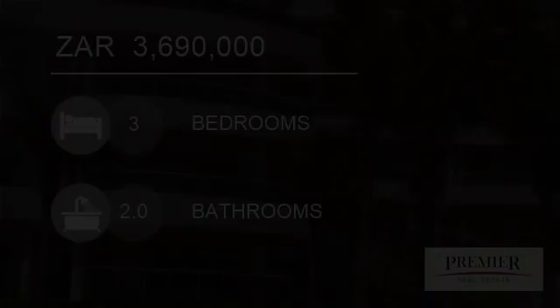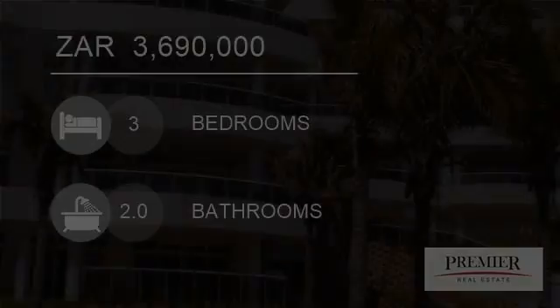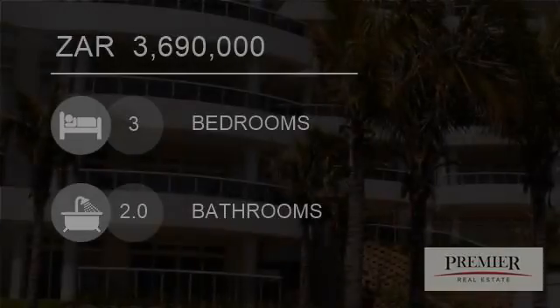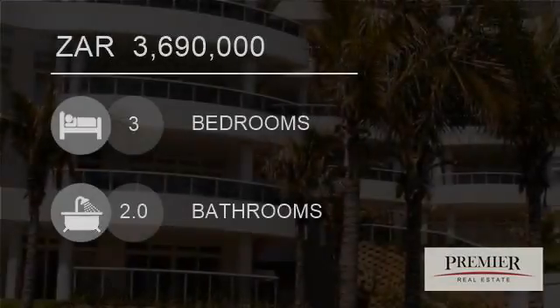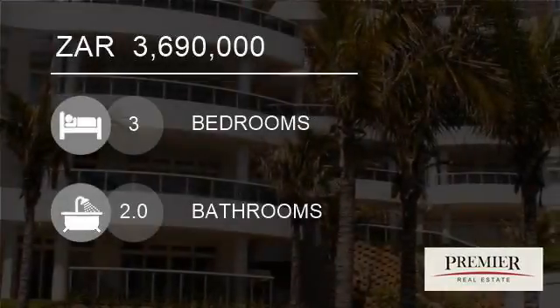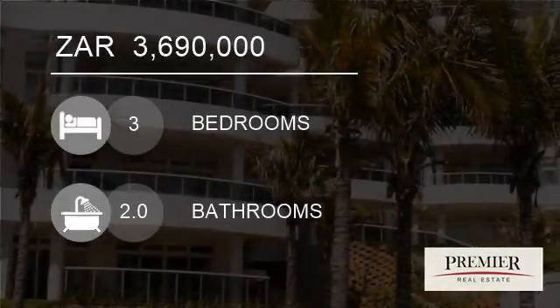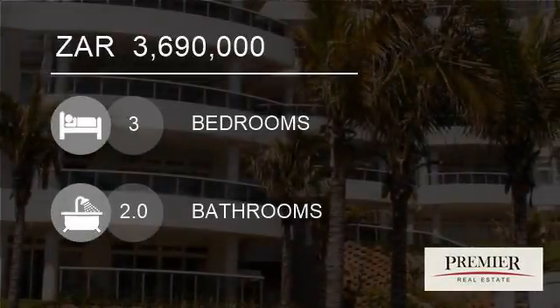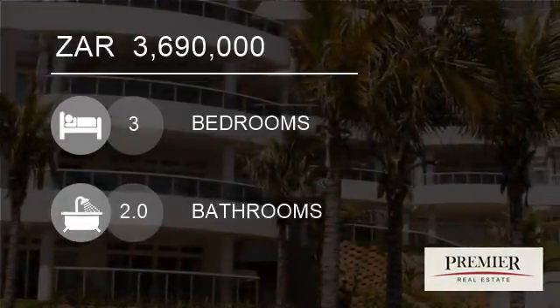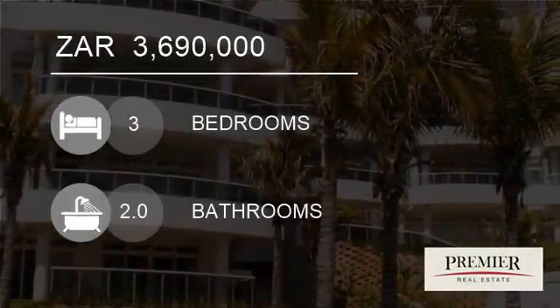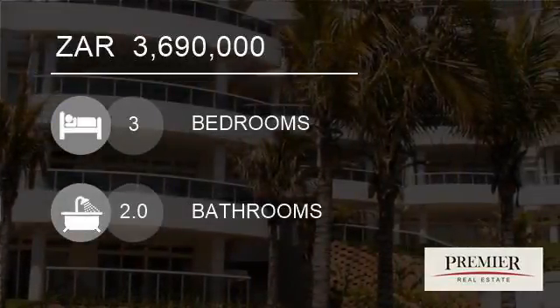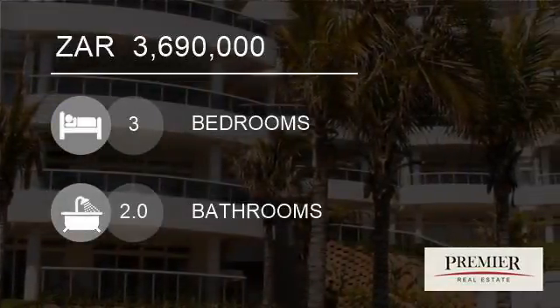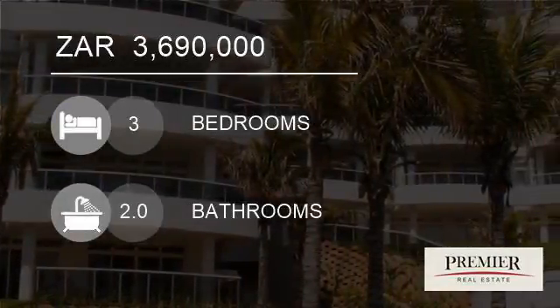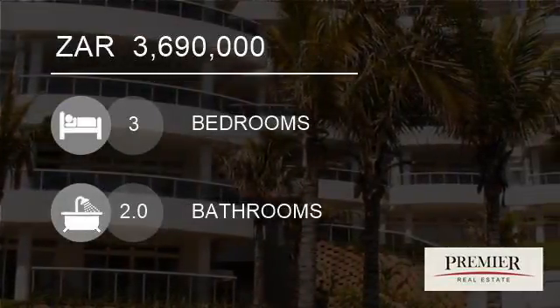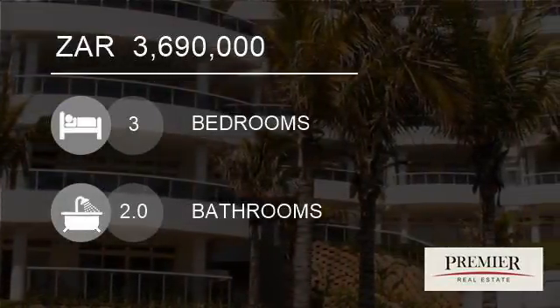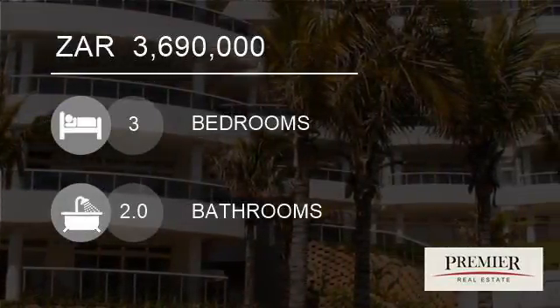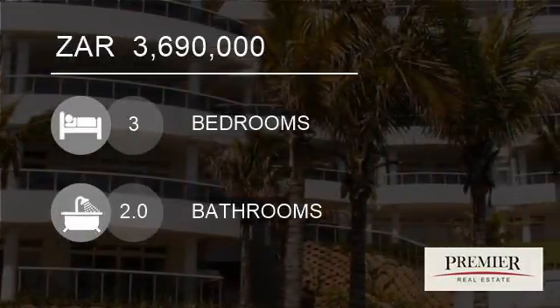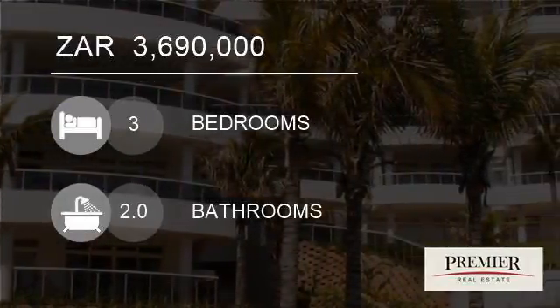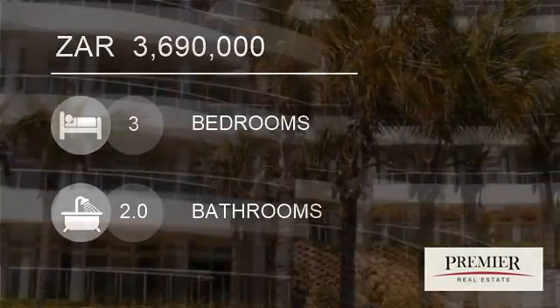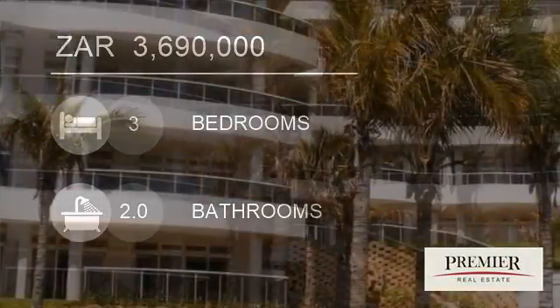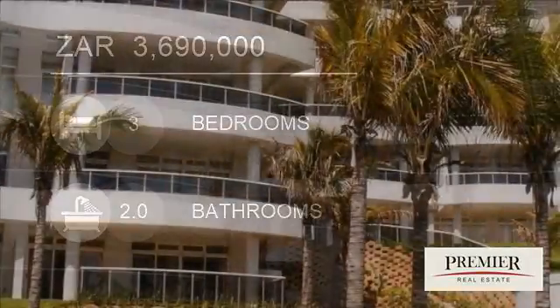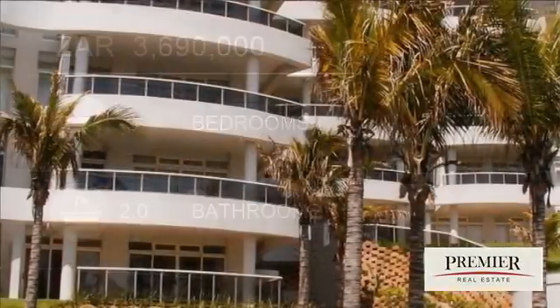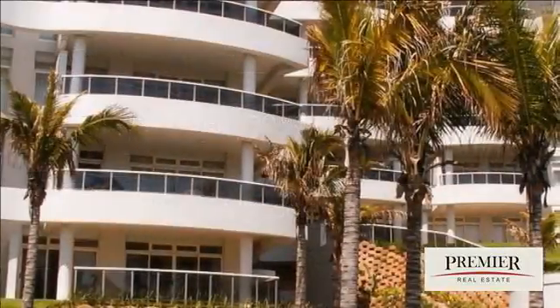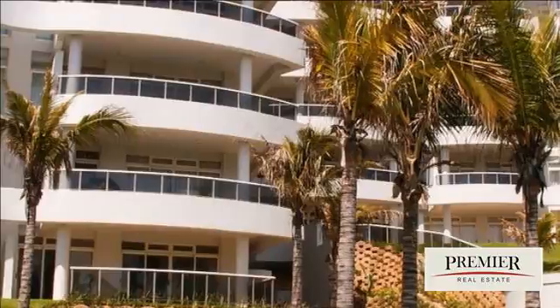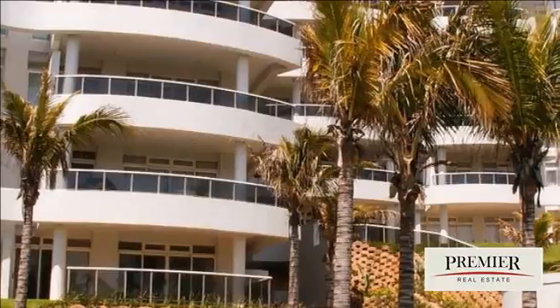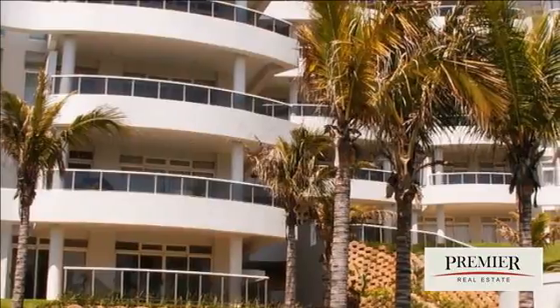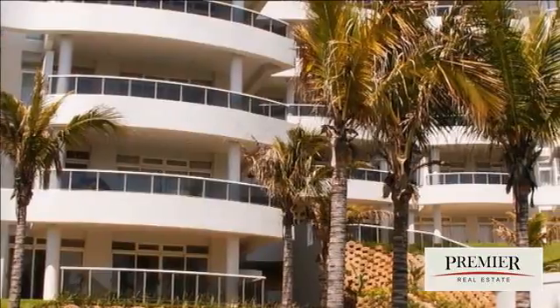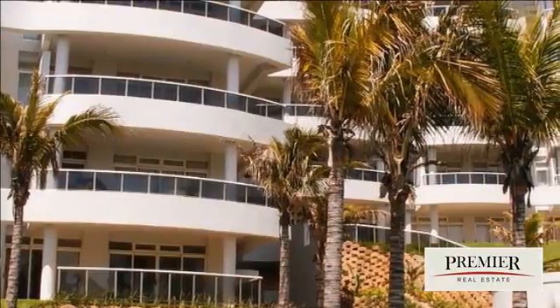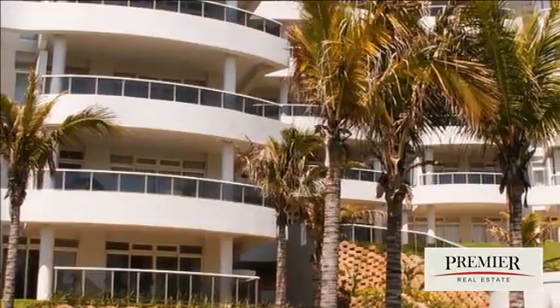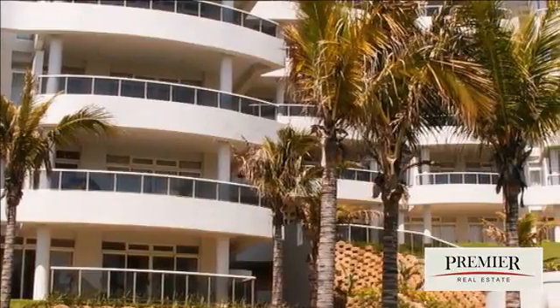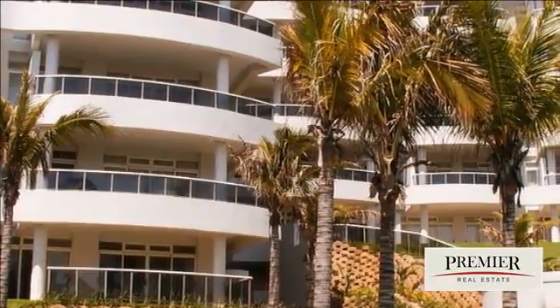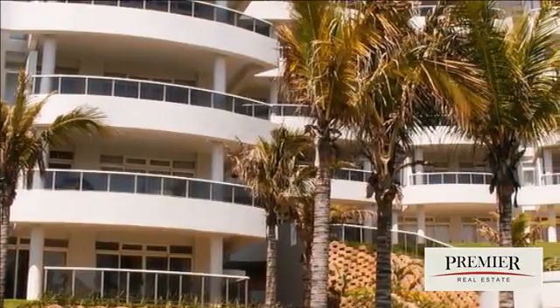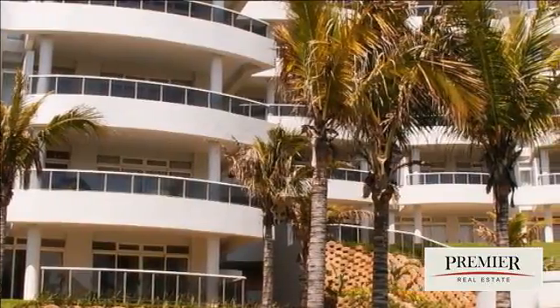Welcome to this 3-bedroom apartment for sale in Dolphin Coast, South Africa for R3,690,000.